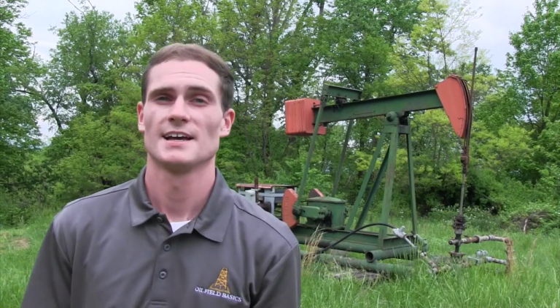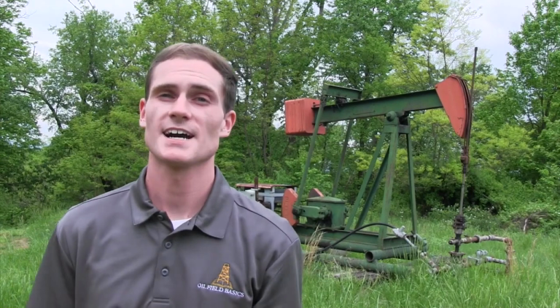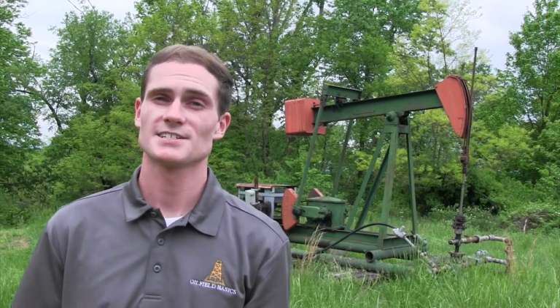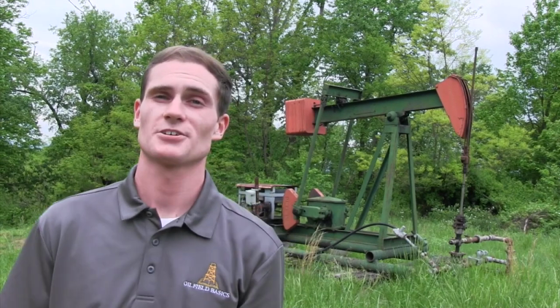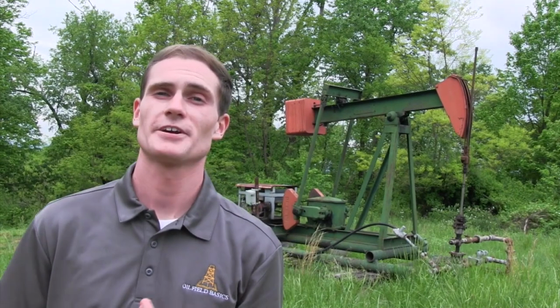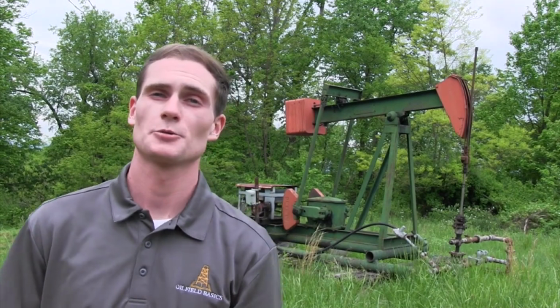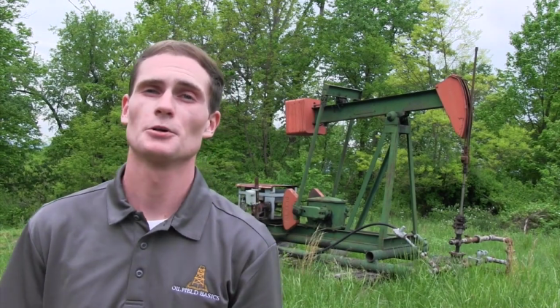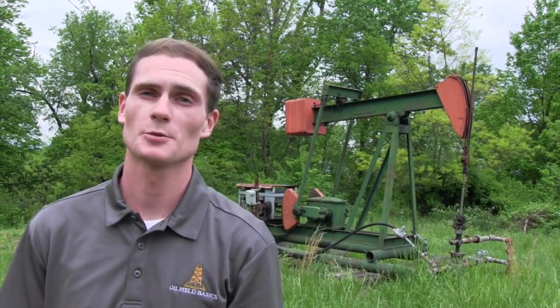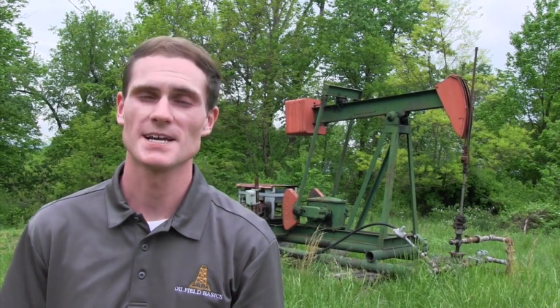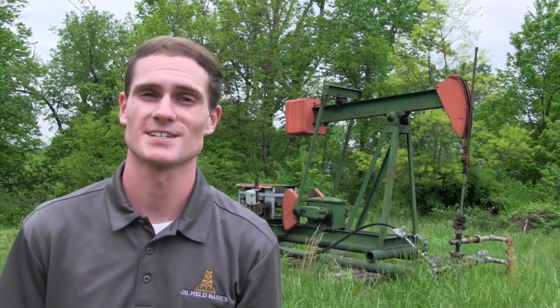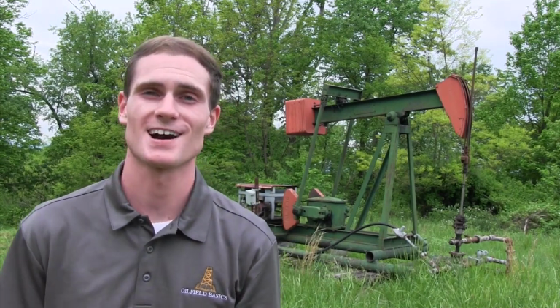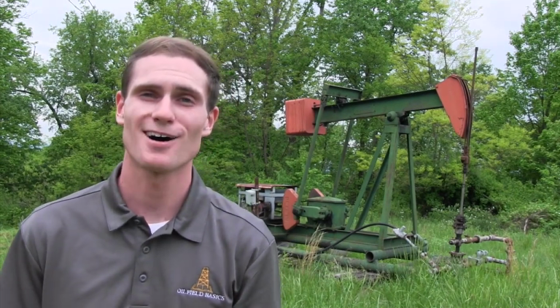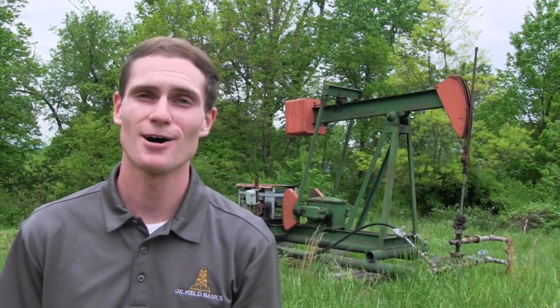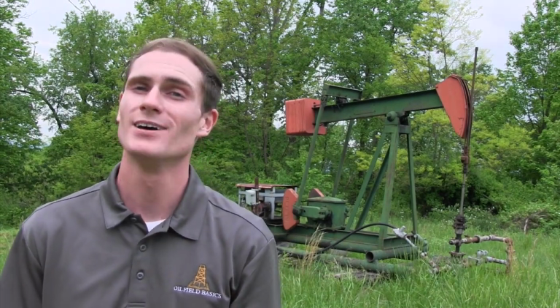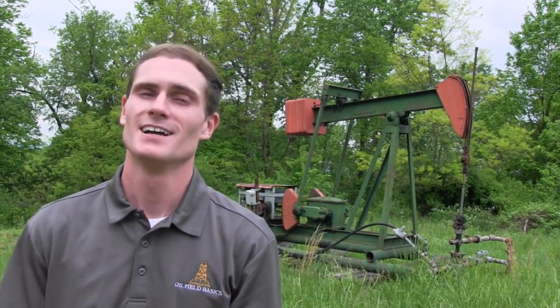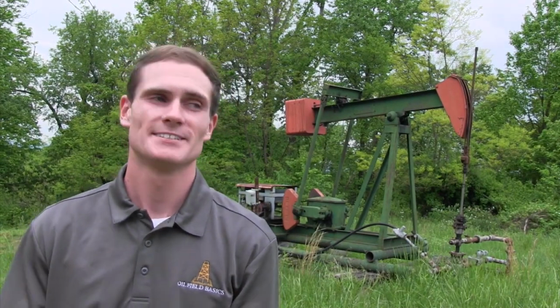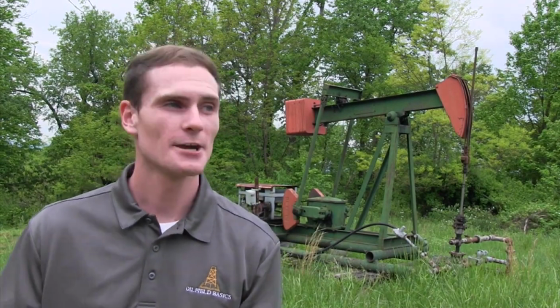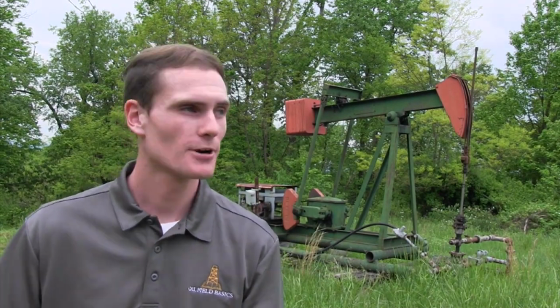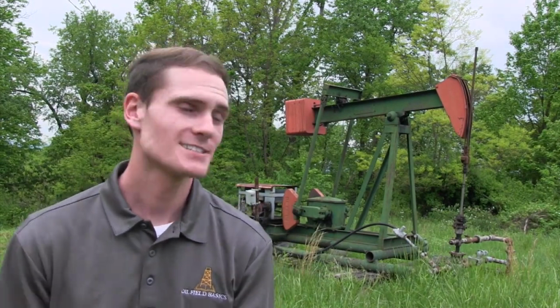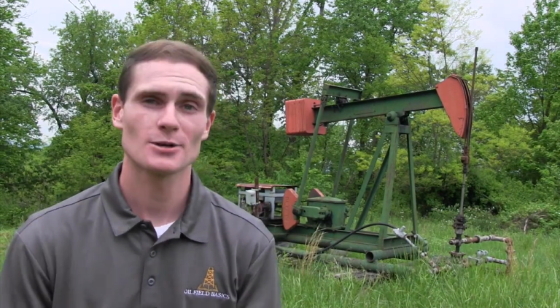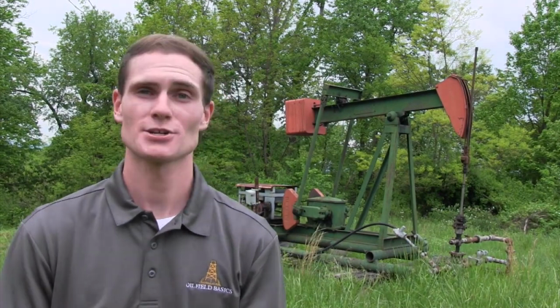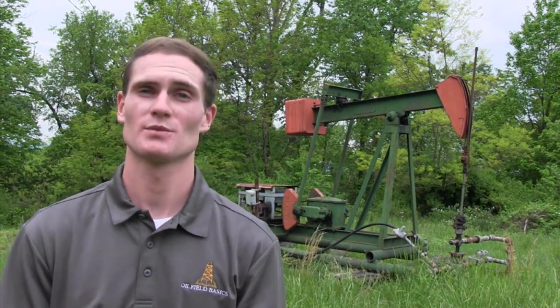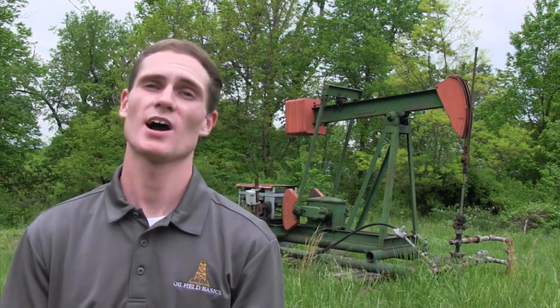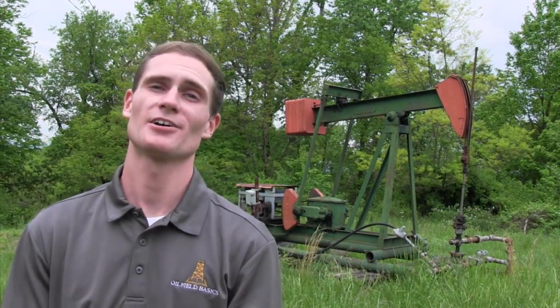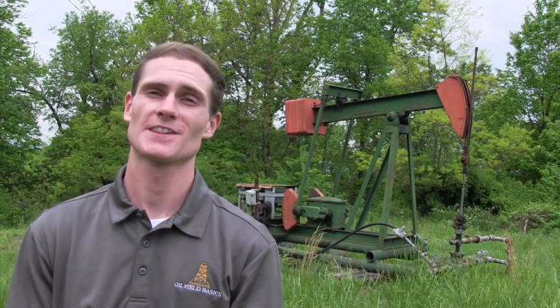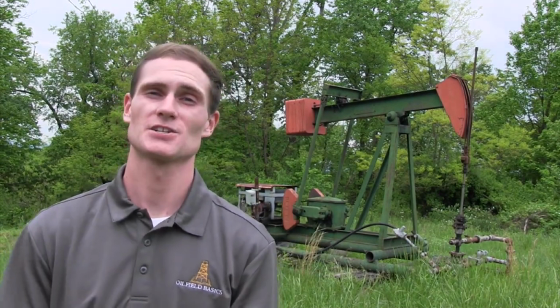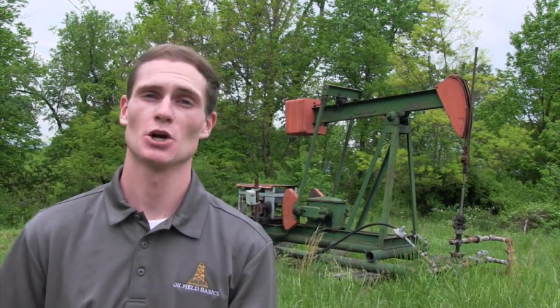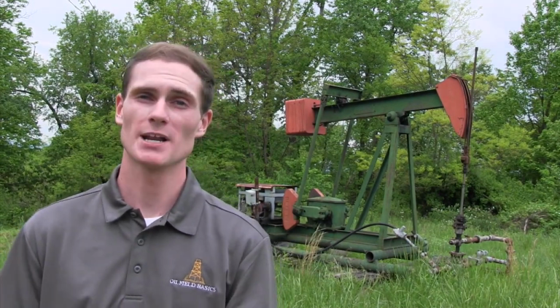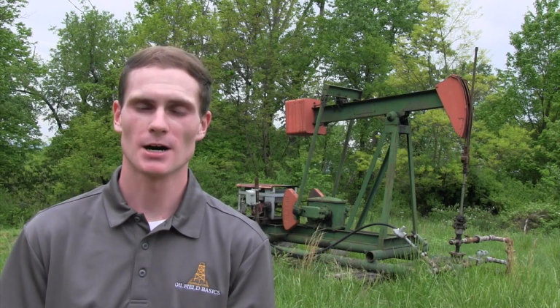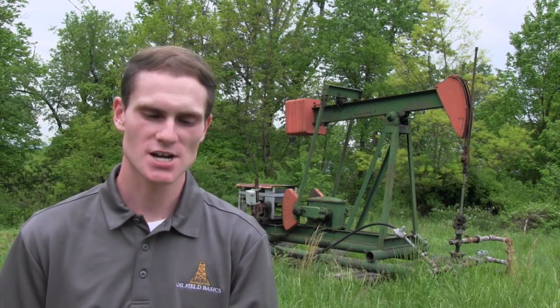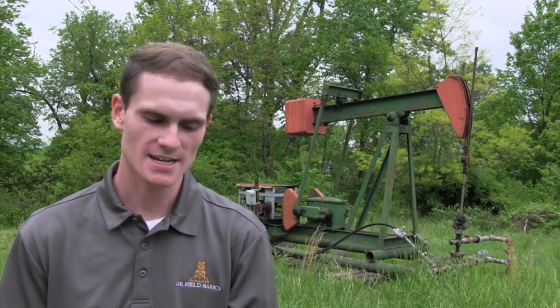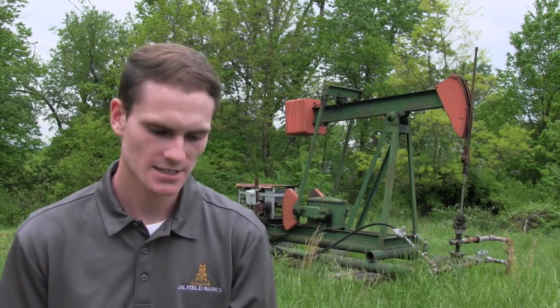Hey guys, Derek Craig here with OilFieldBasics.com. Today we're asking the question: why on earth are there so many pump jacks?